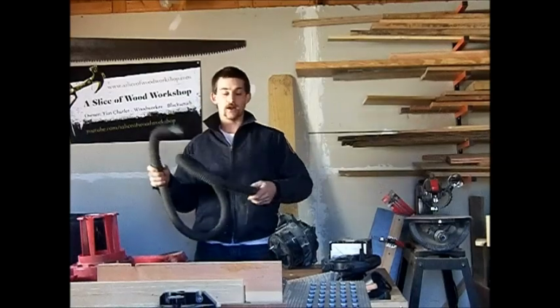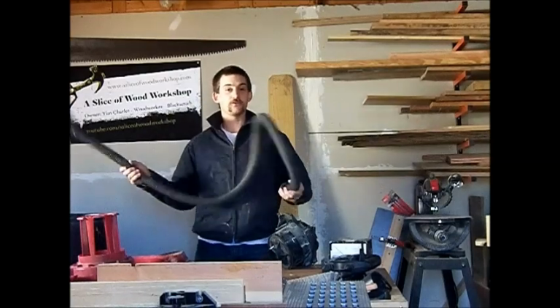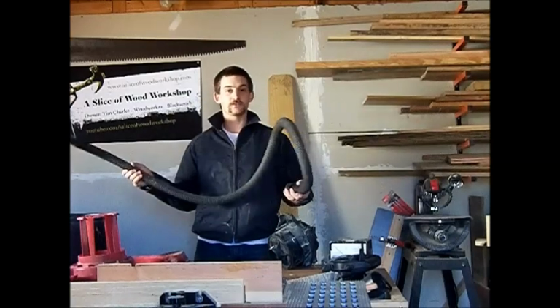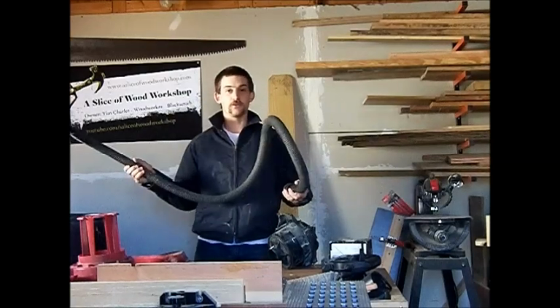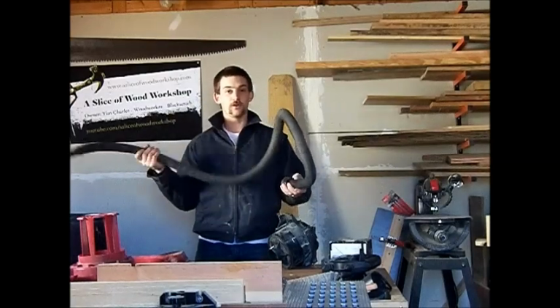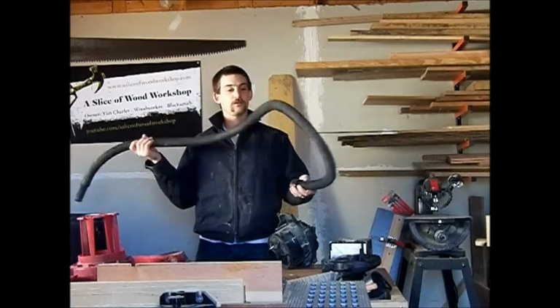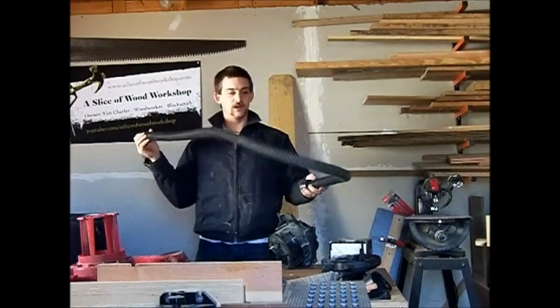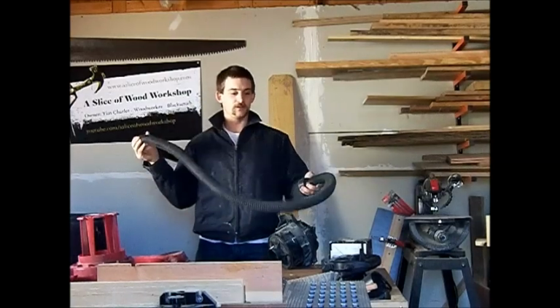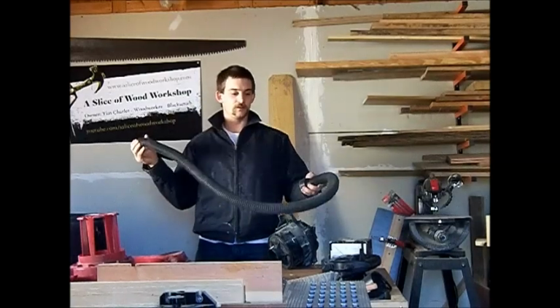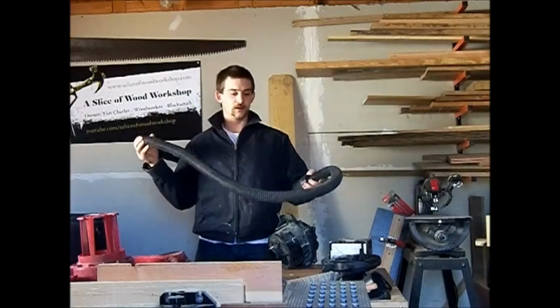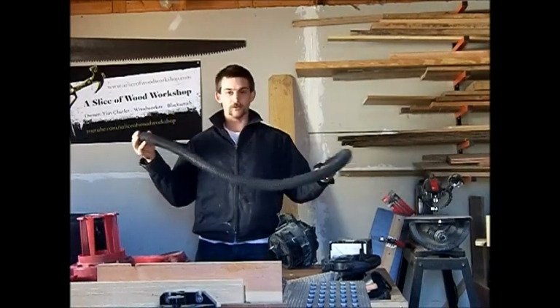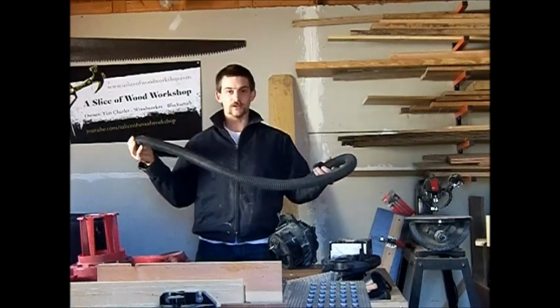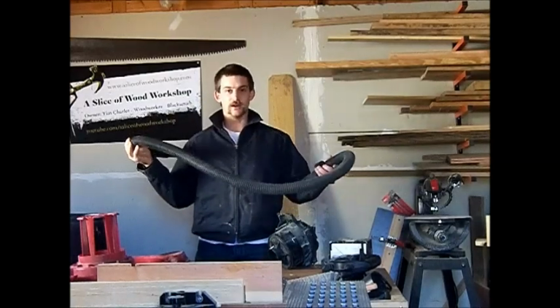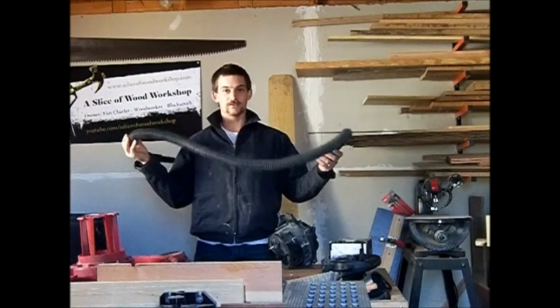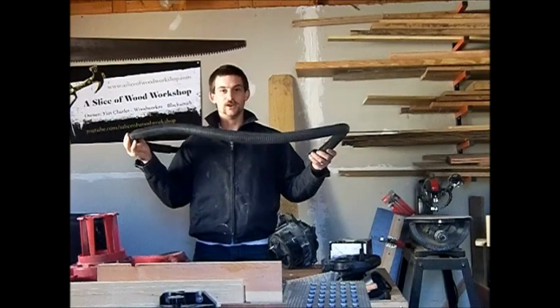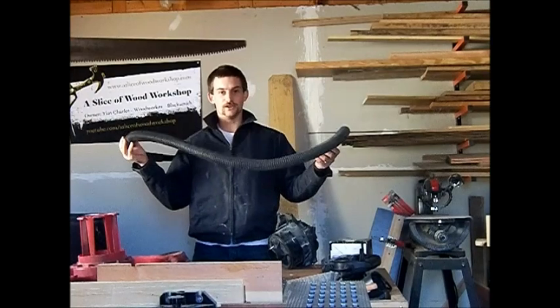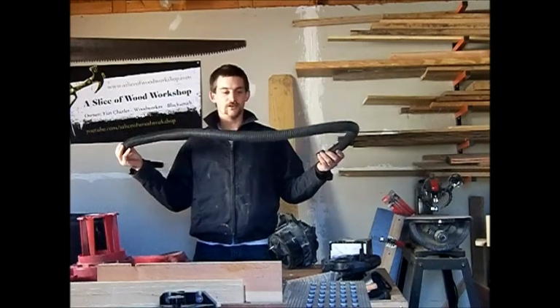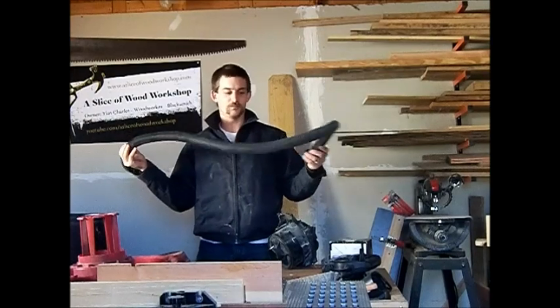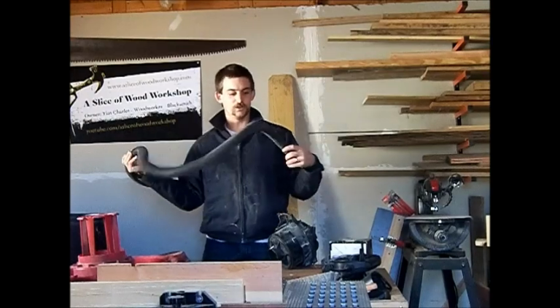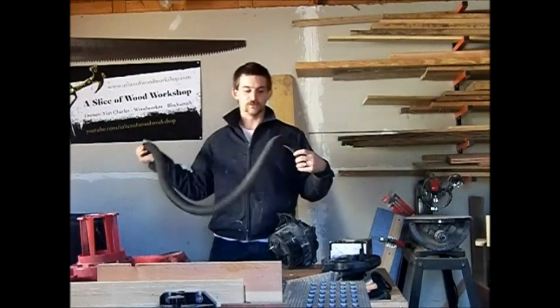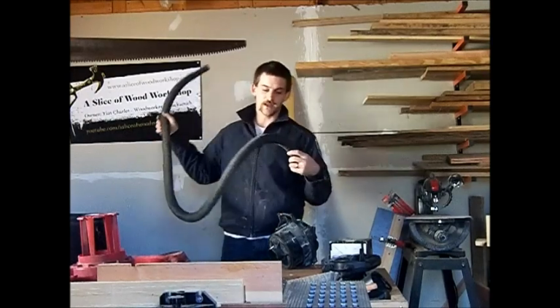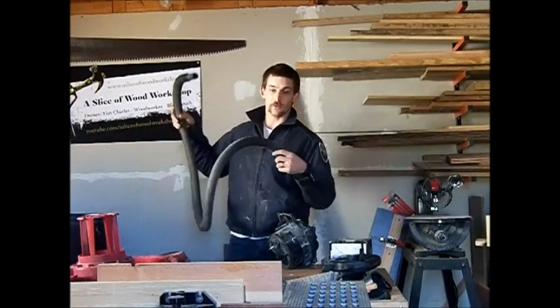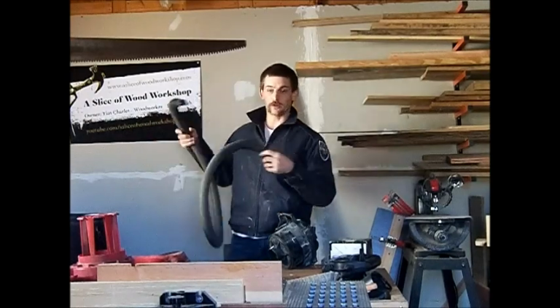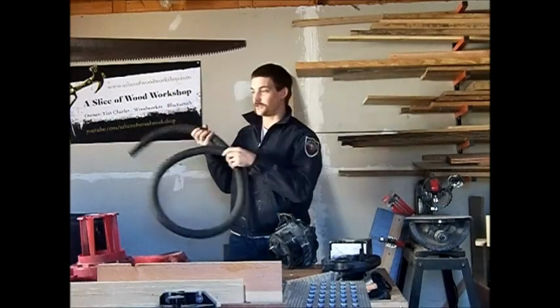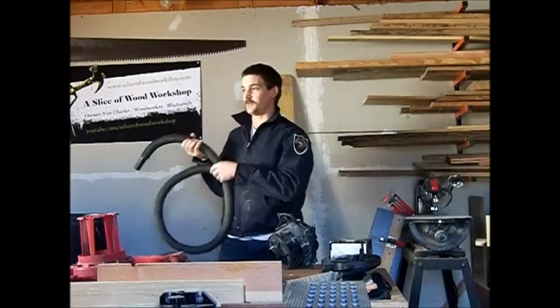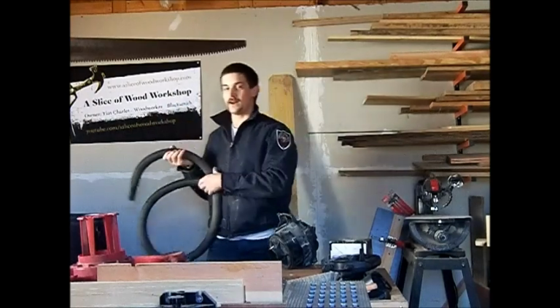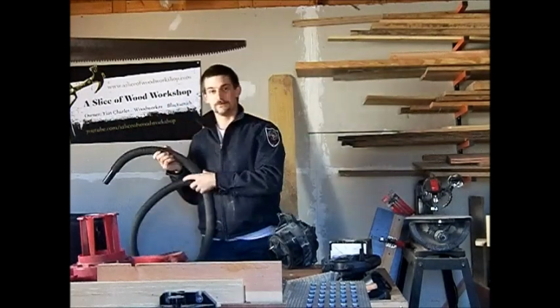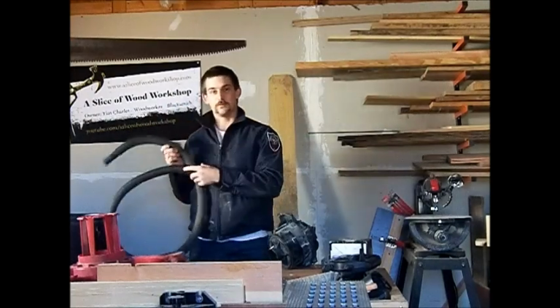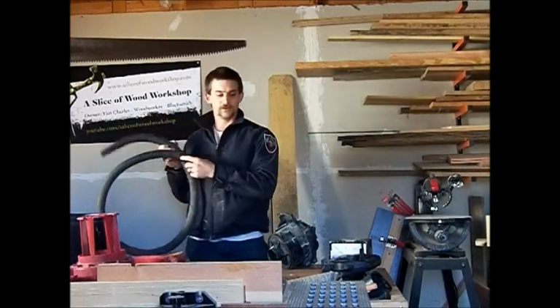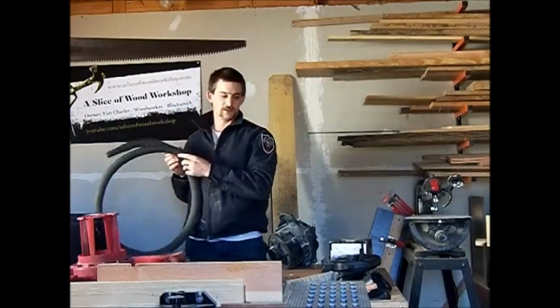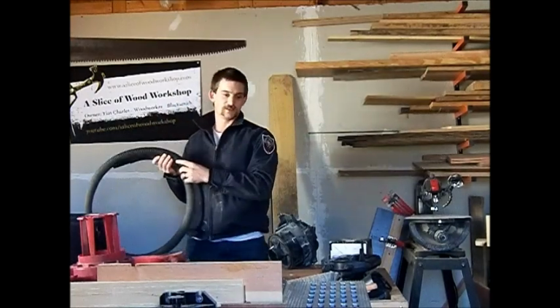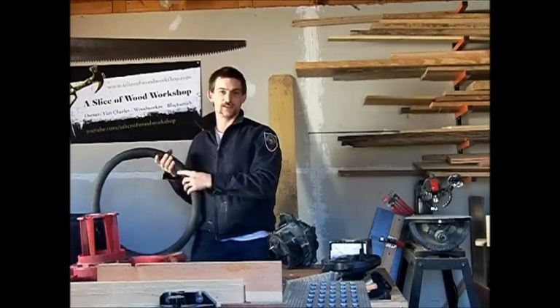I don't know if this is going to work, but I'm going to take you guys along on the build, and if it works, good — if not, we'll move on to the next thing.